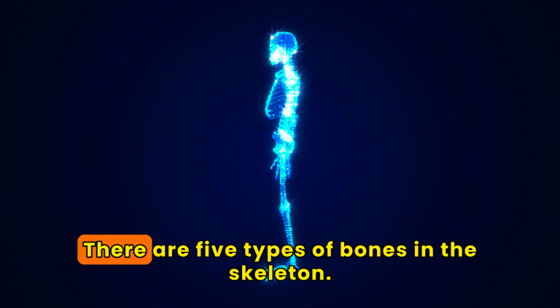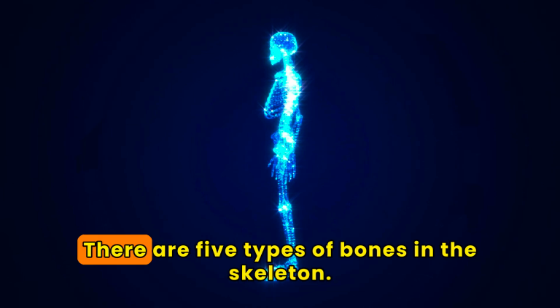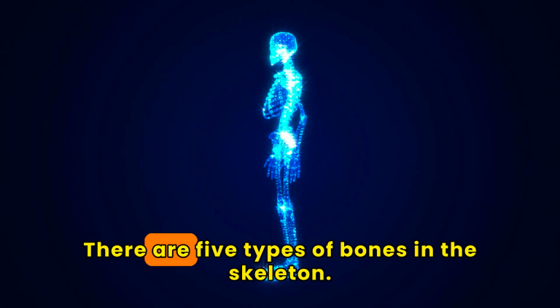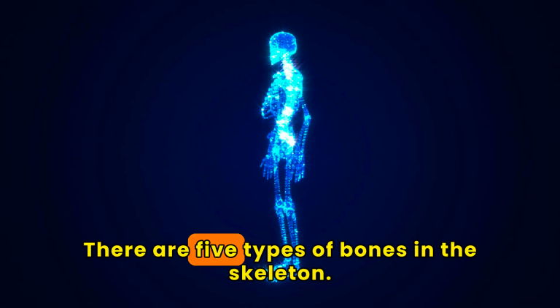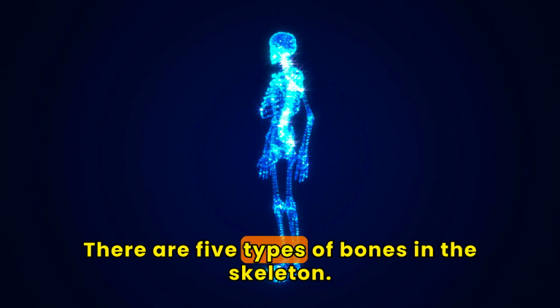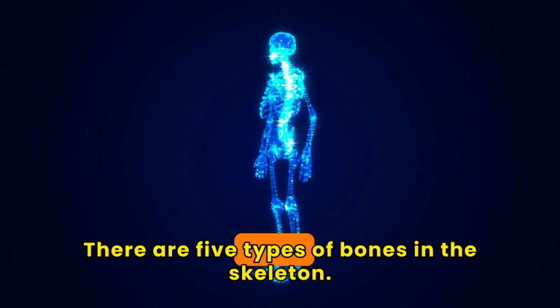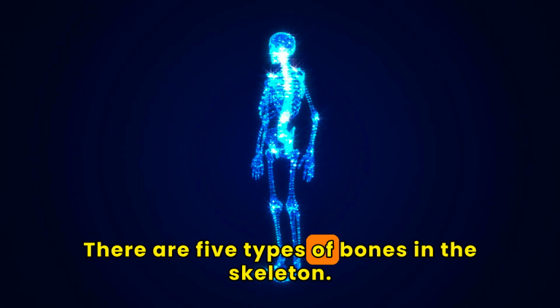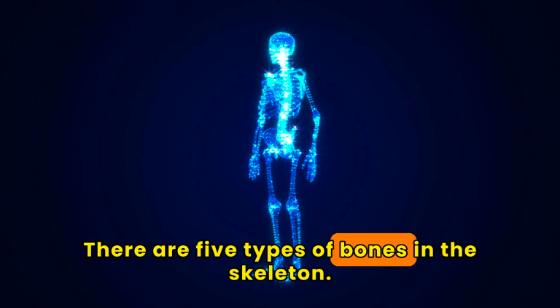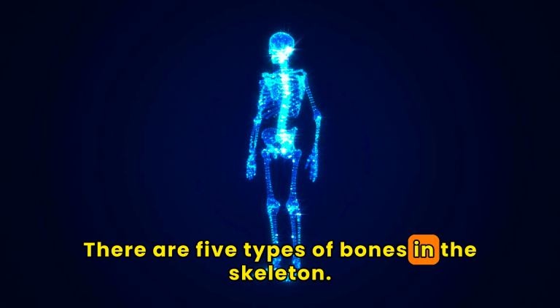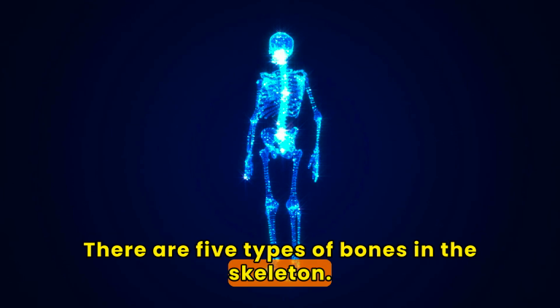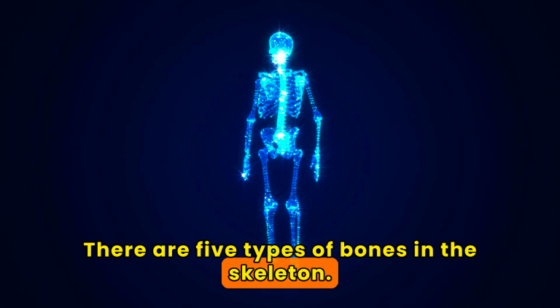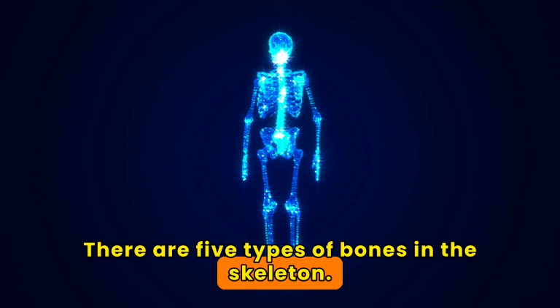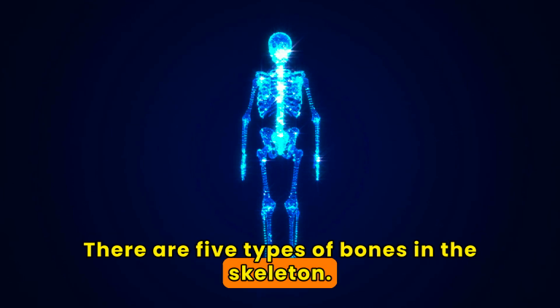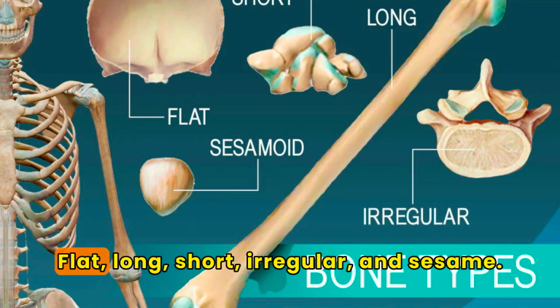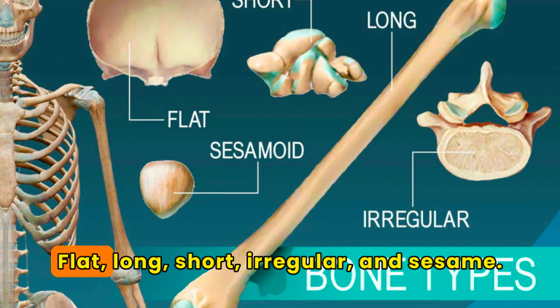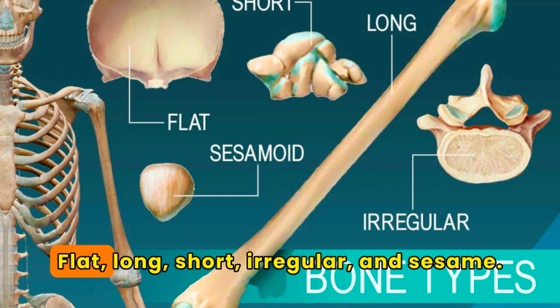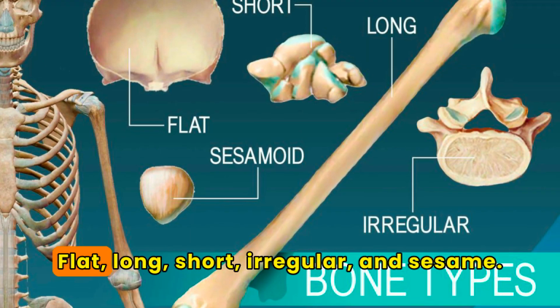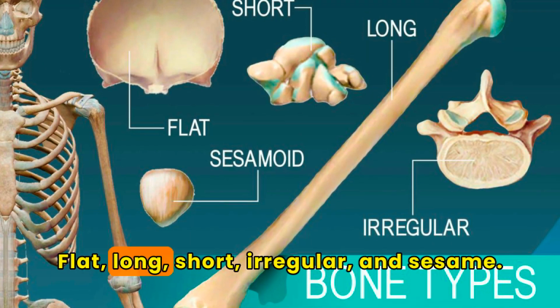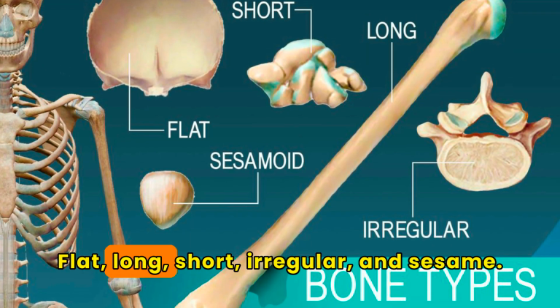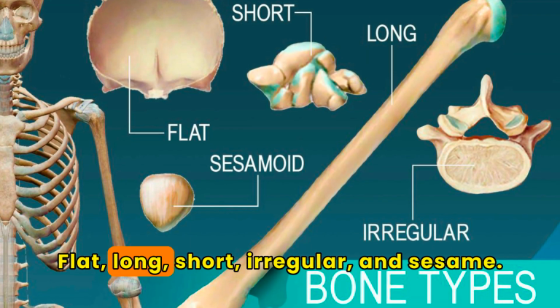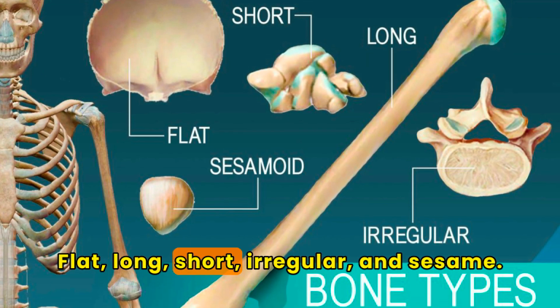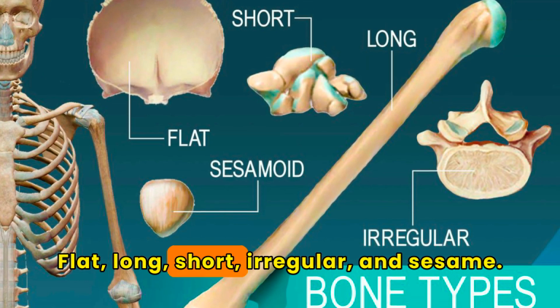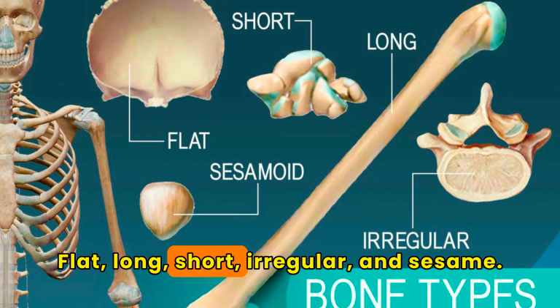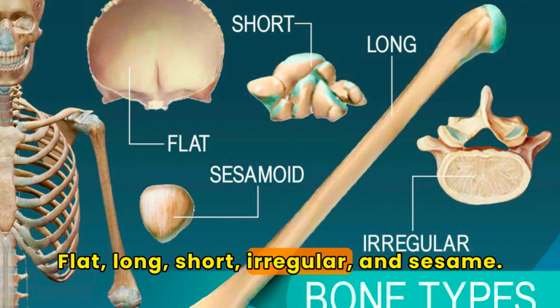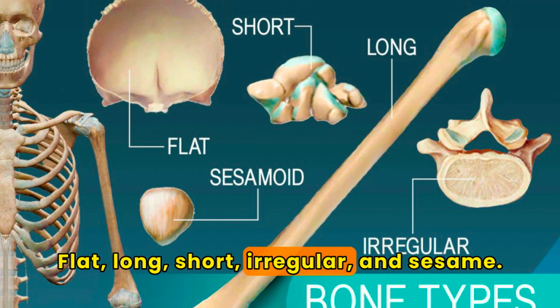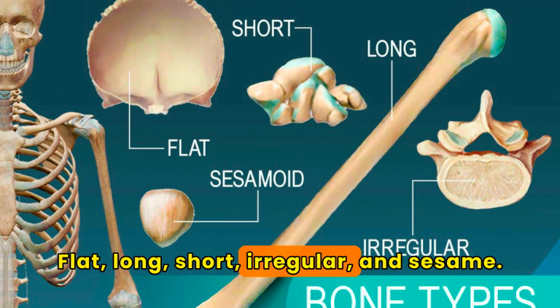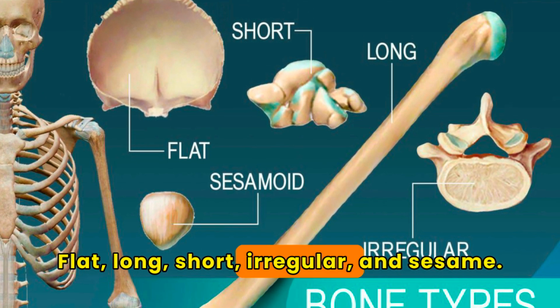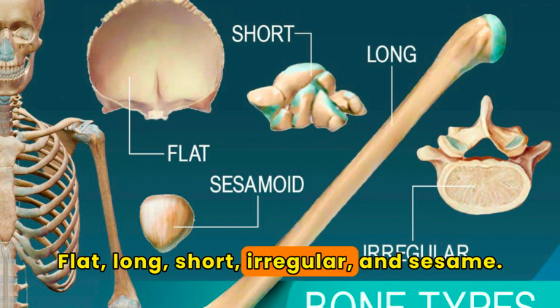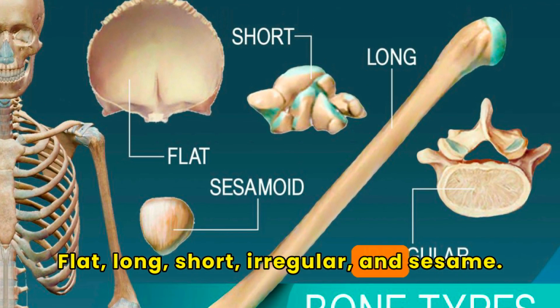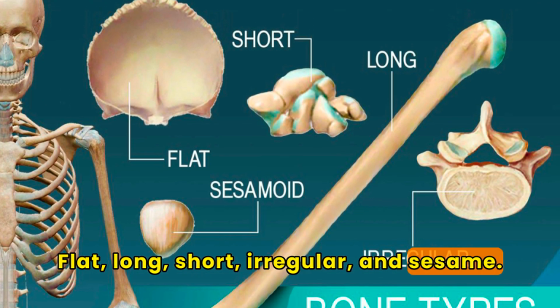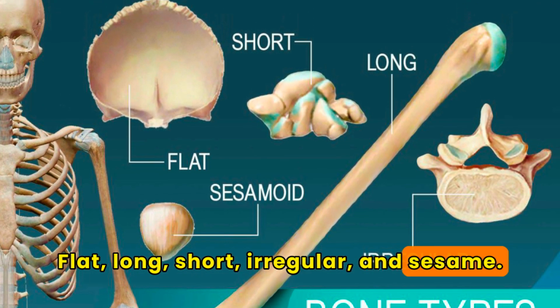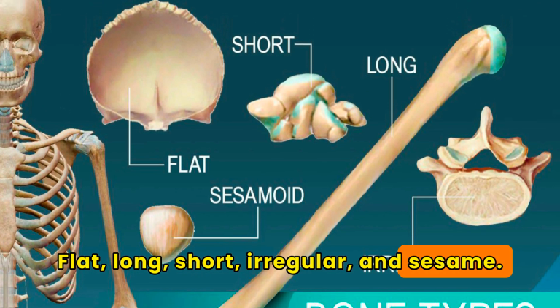There are five types of bones in the skeleton: flat, long, short, irregular, and sesamoid.